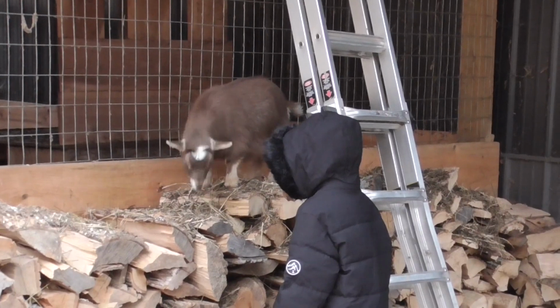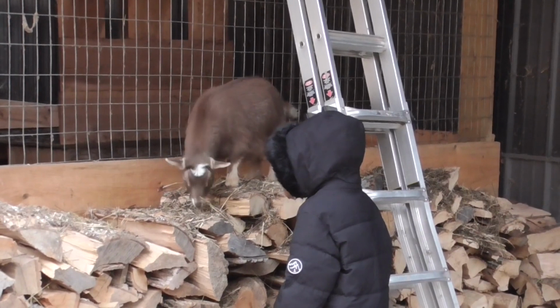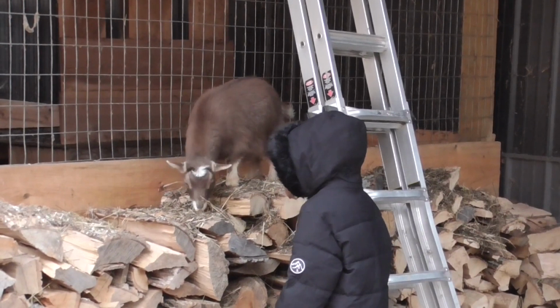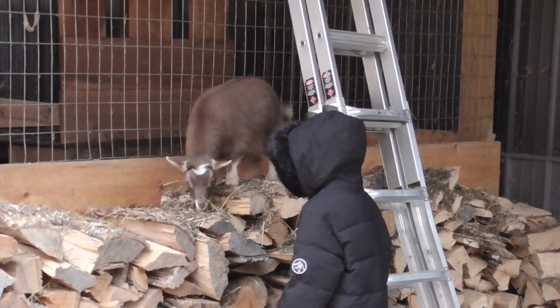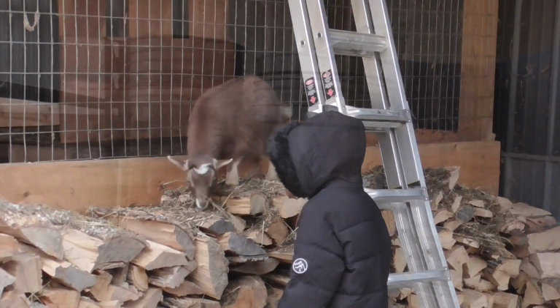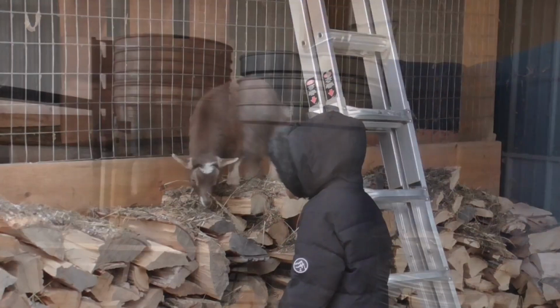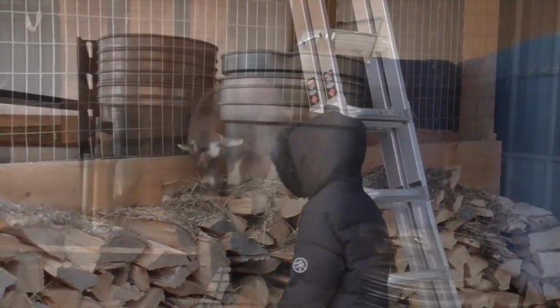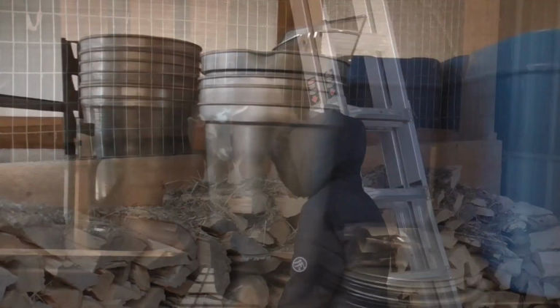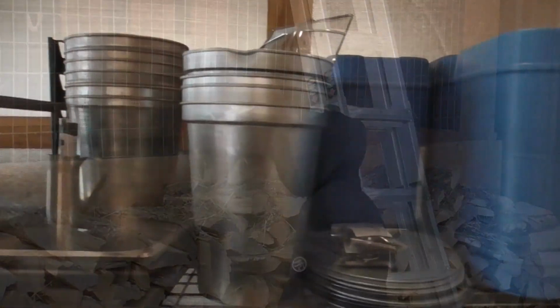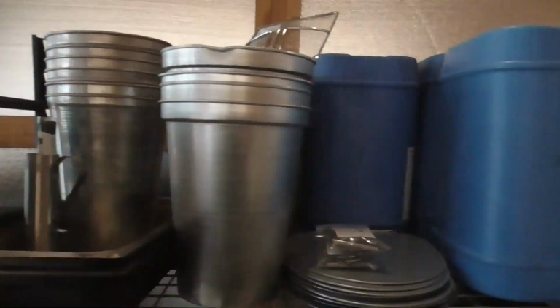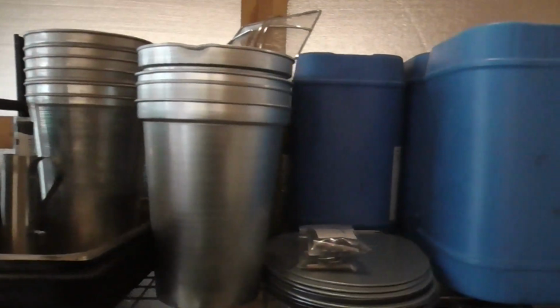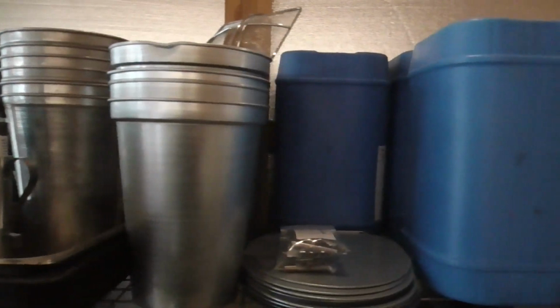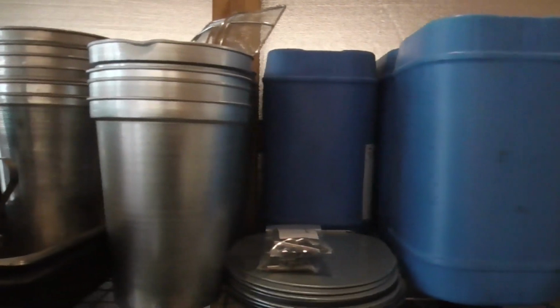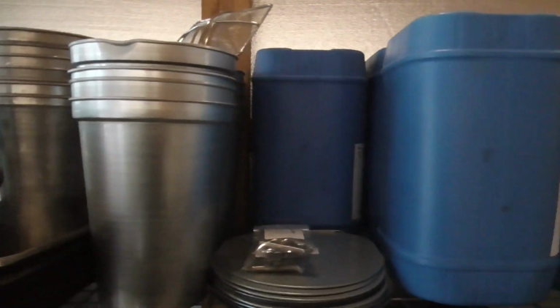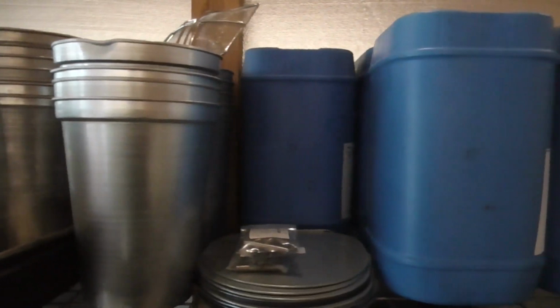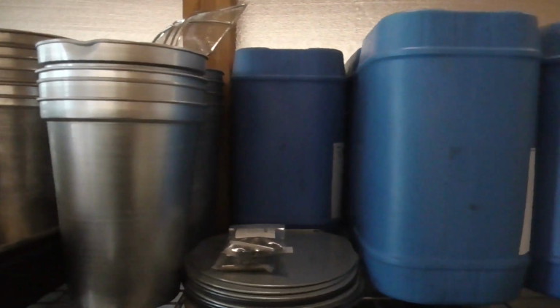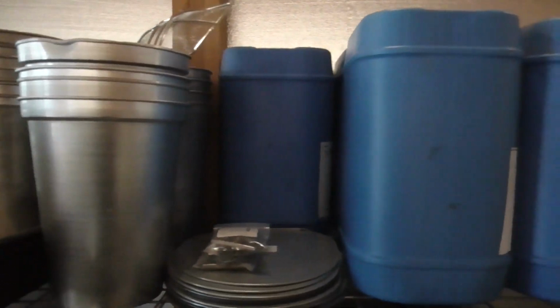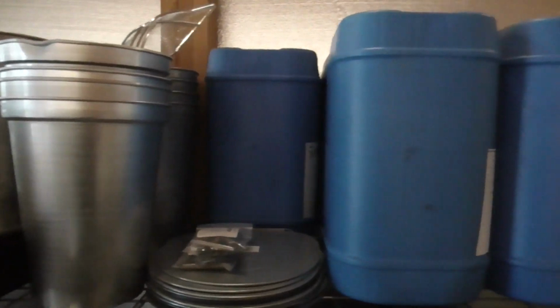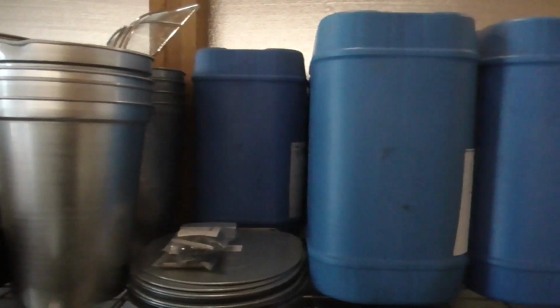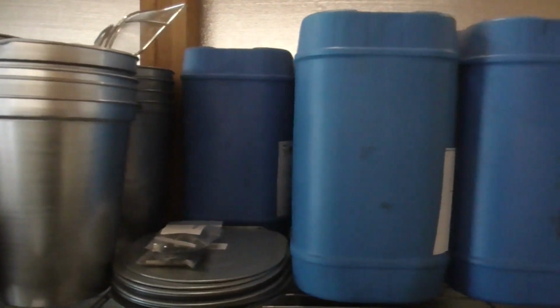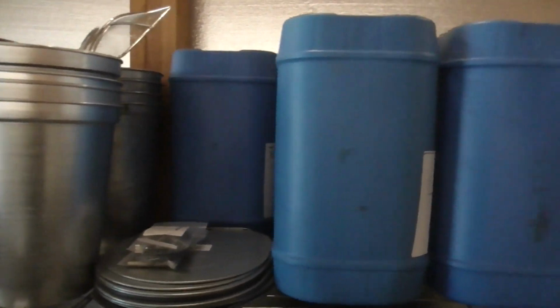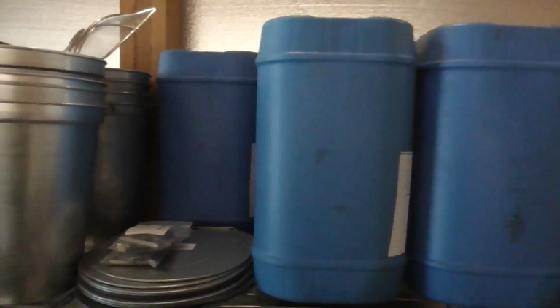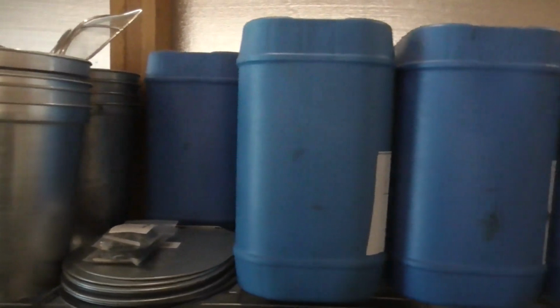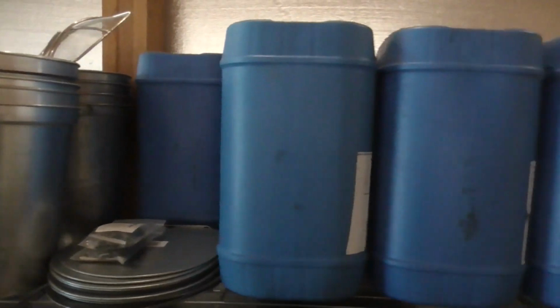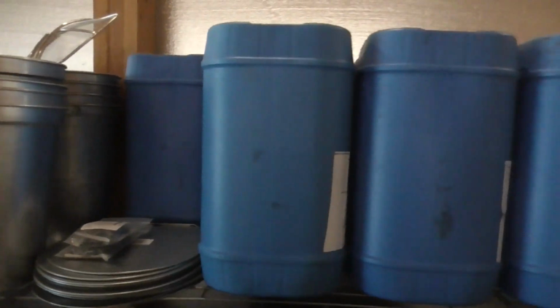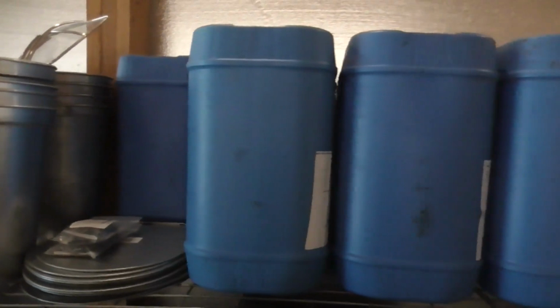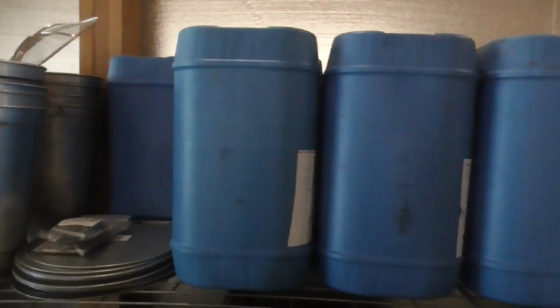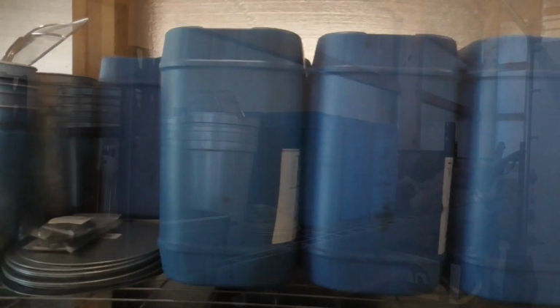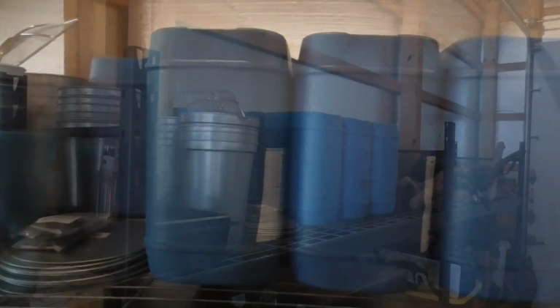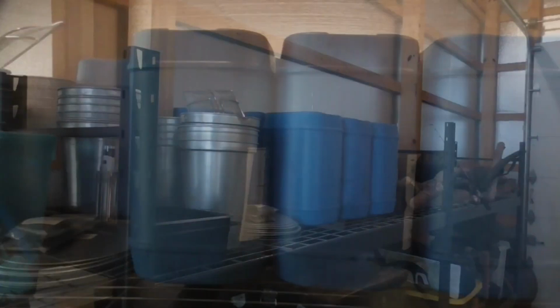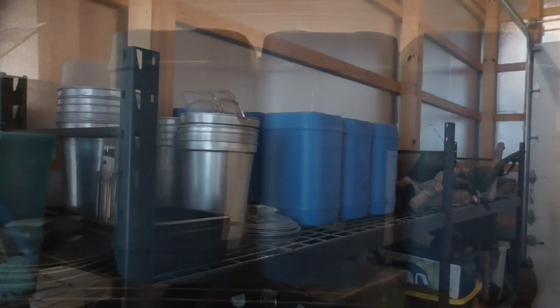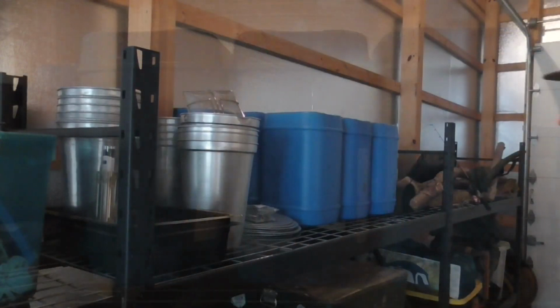We have a modest operation, hanging around a dozen buckets for the season. For our sugar needs, it's enough.